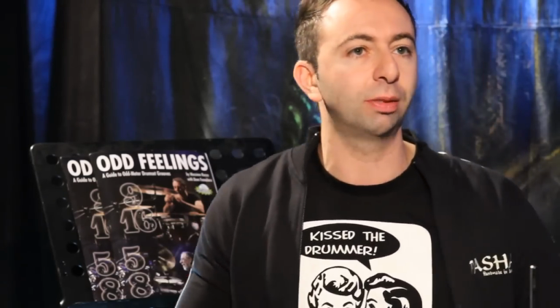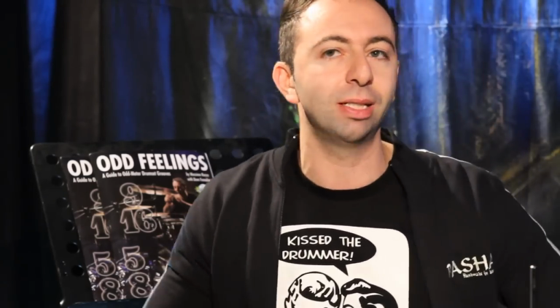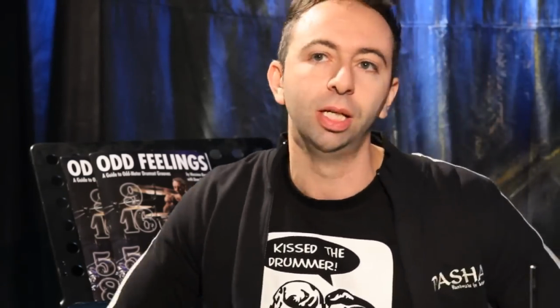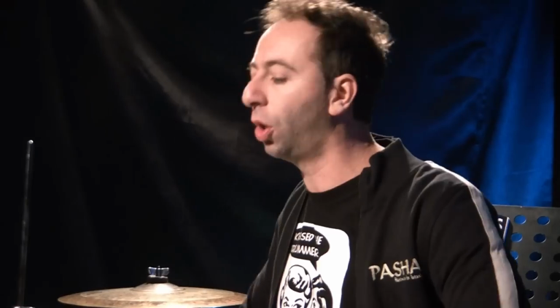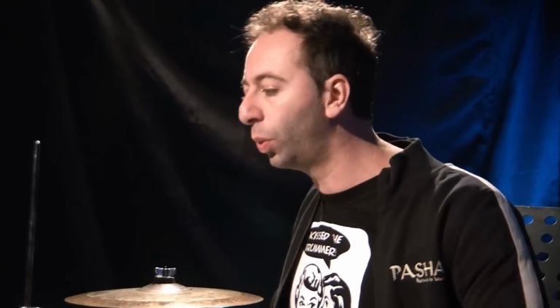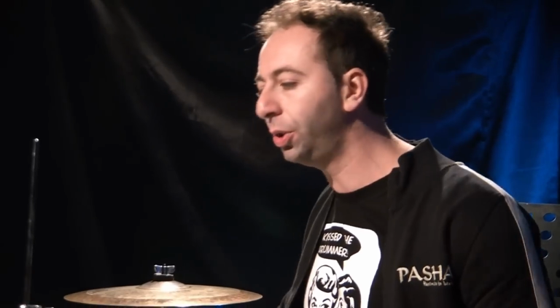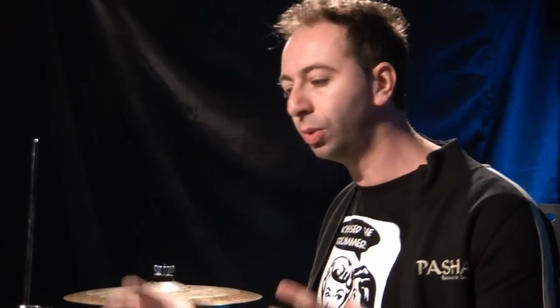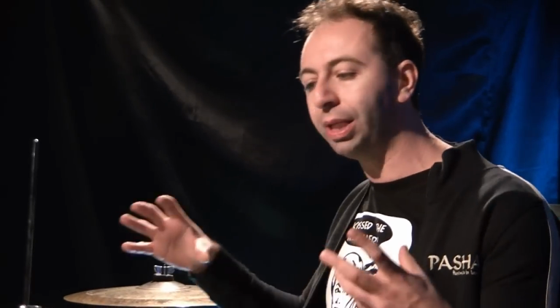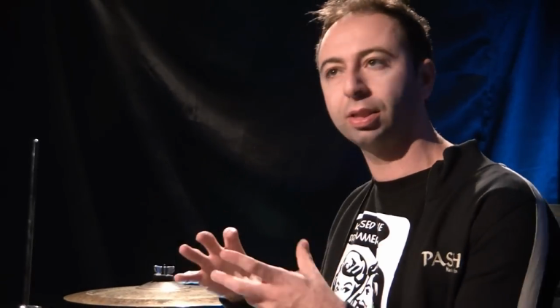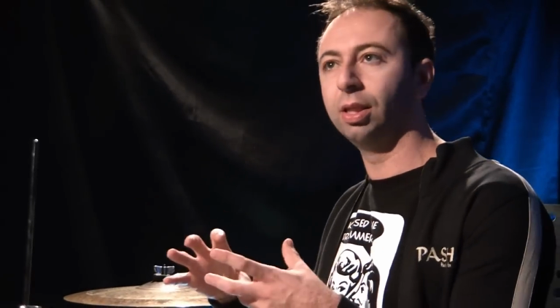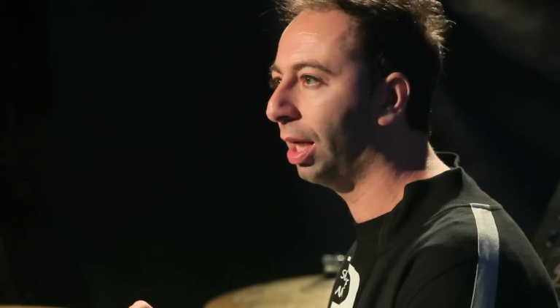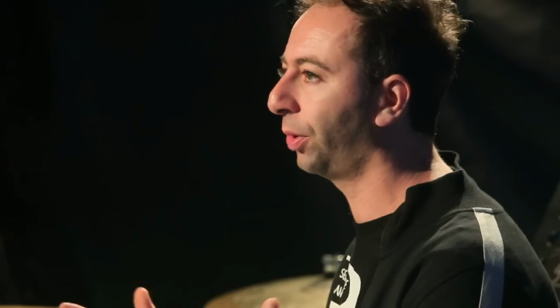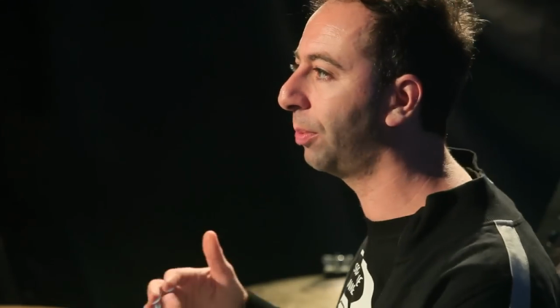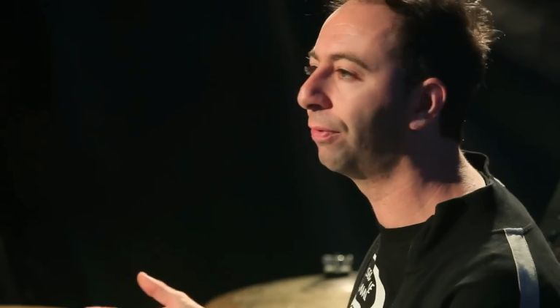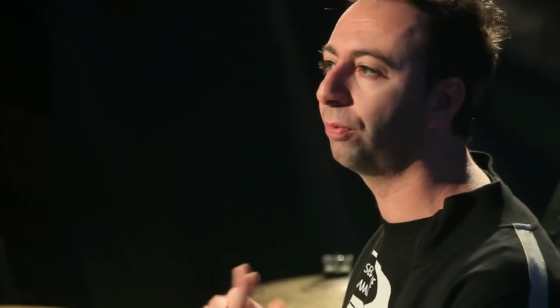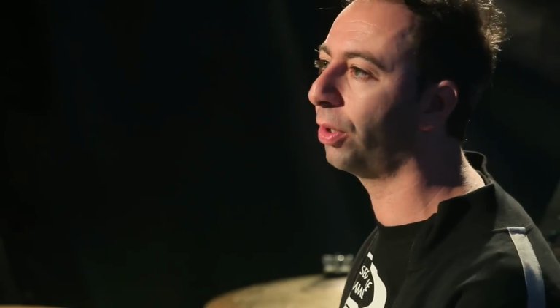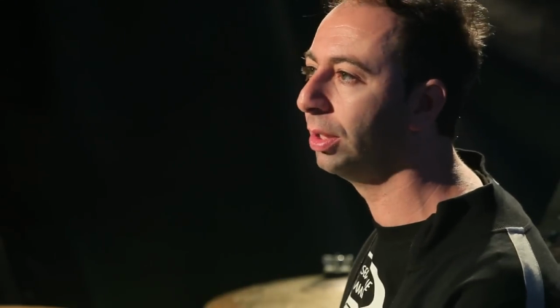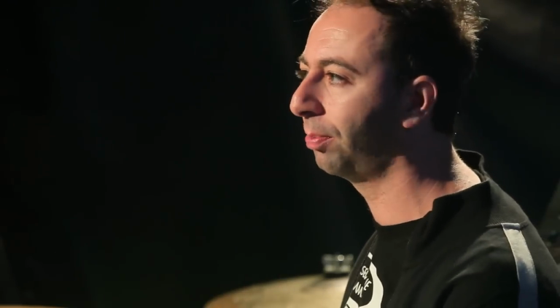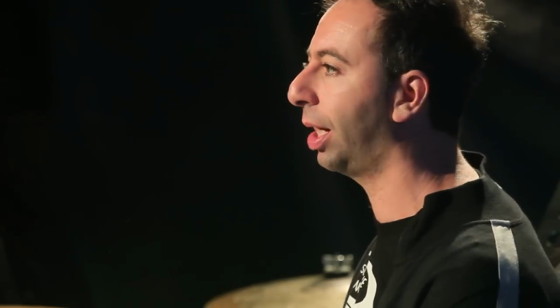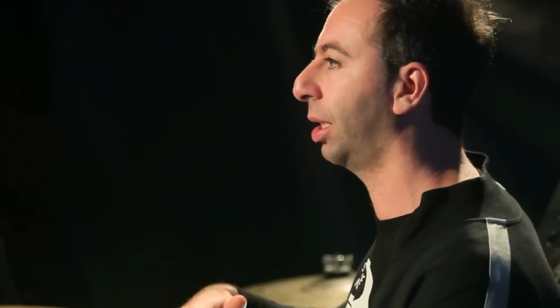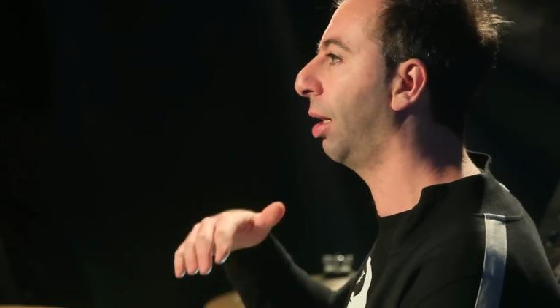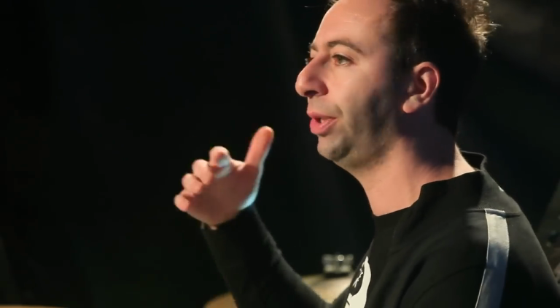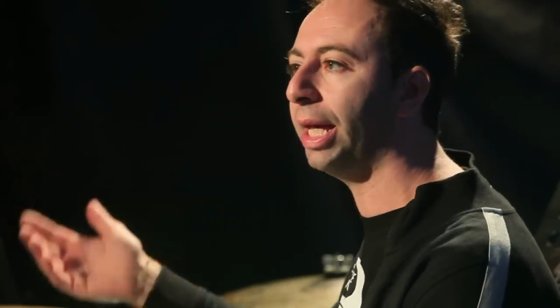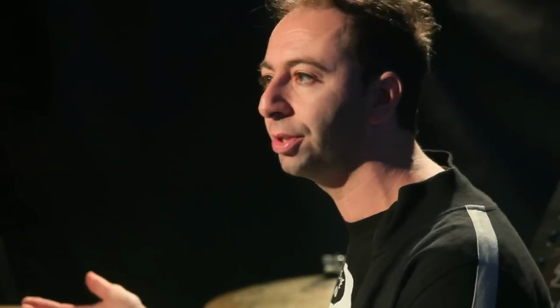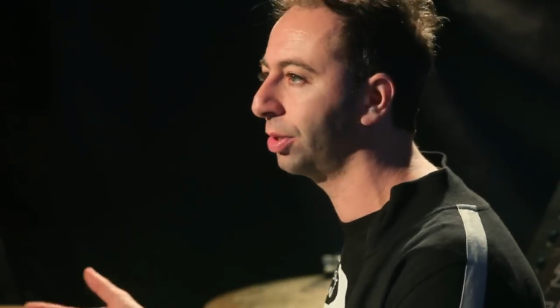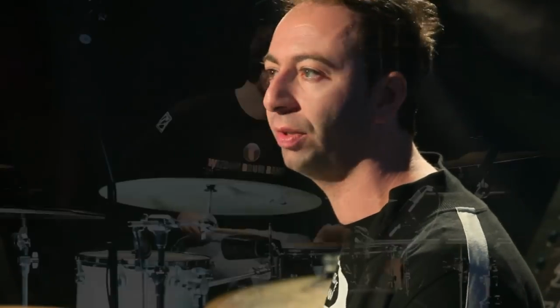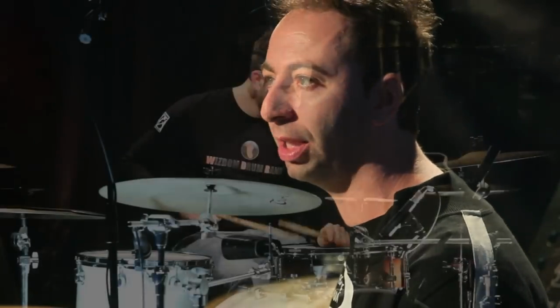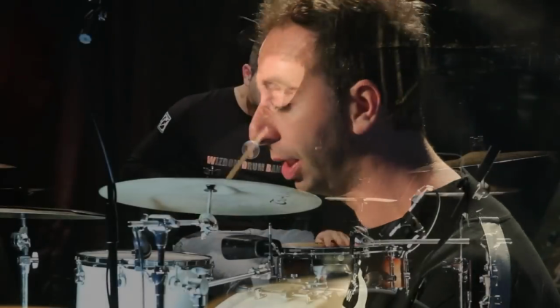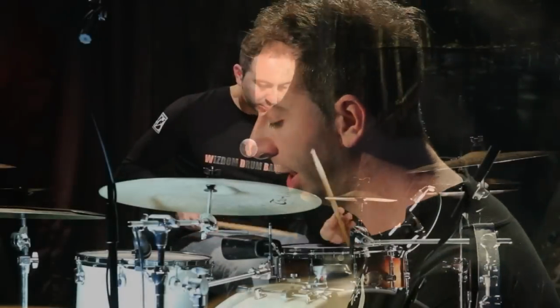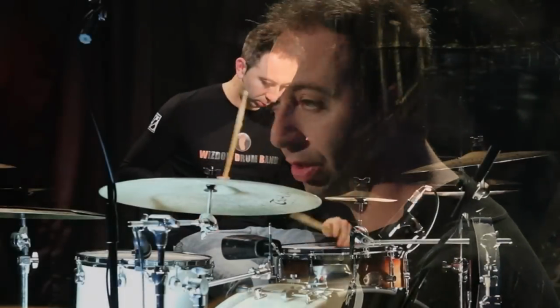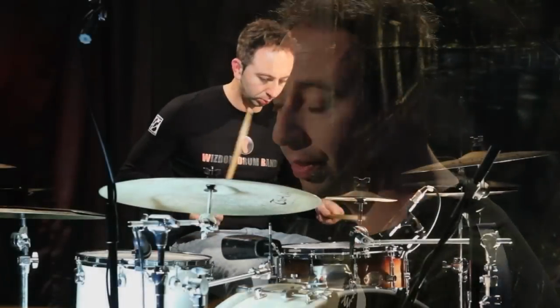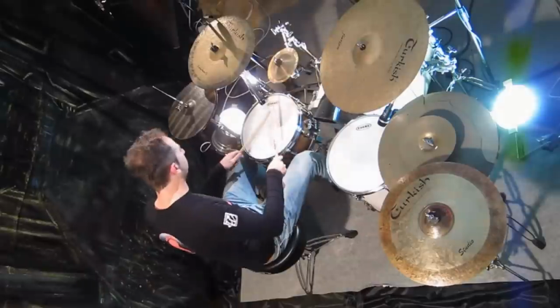Section four is the mixed meter grooves. That means when you mix, for example, a 4/4 plus a 3/8, or something like that — very, very nice.